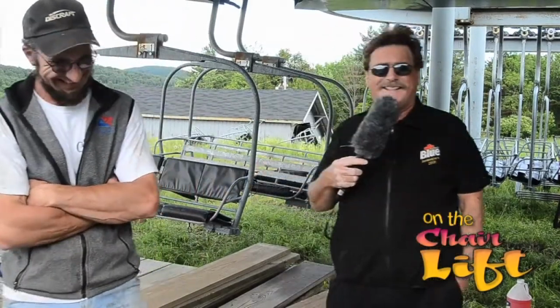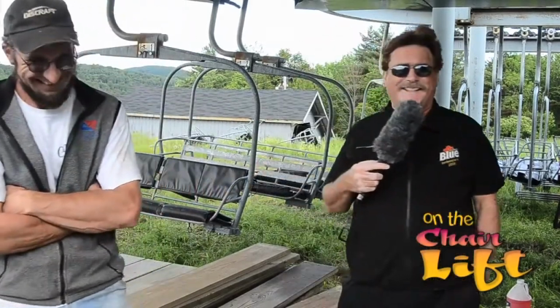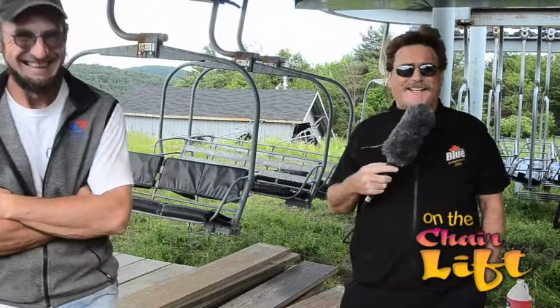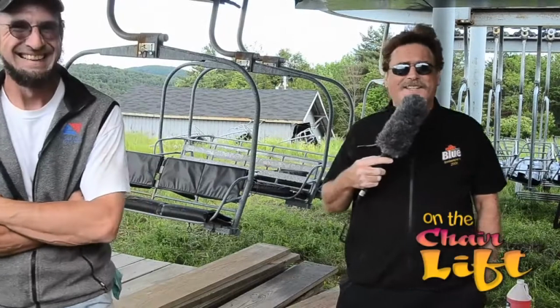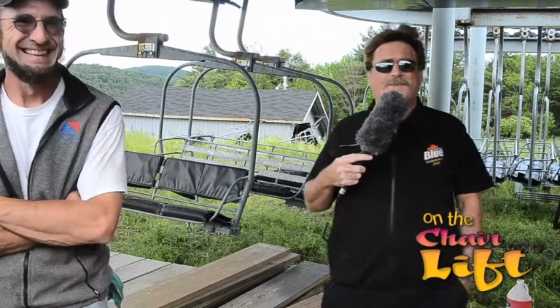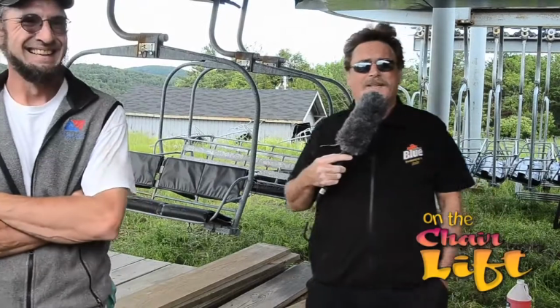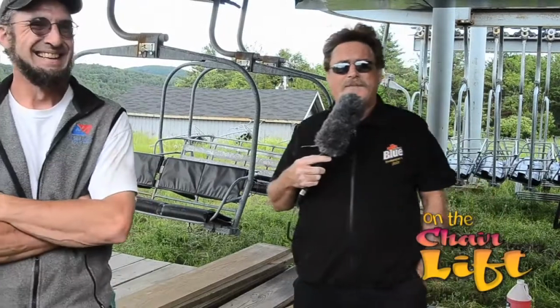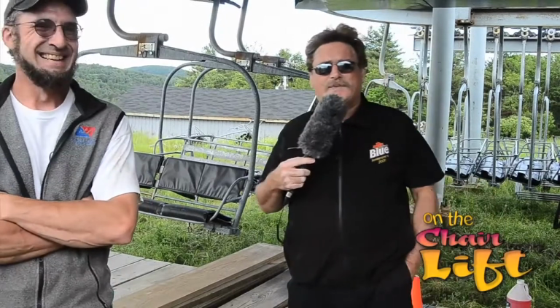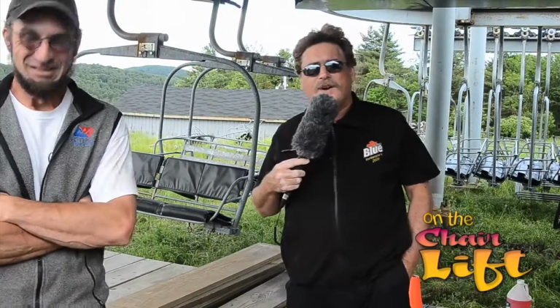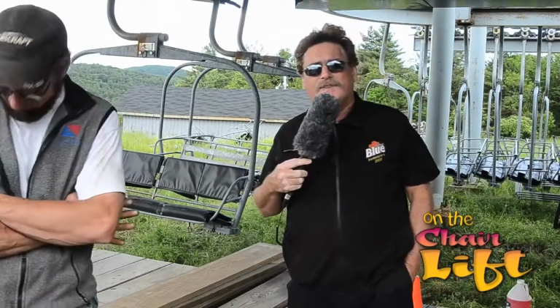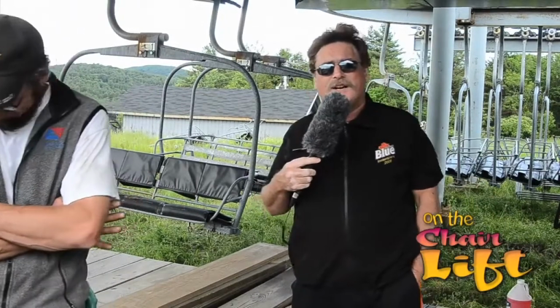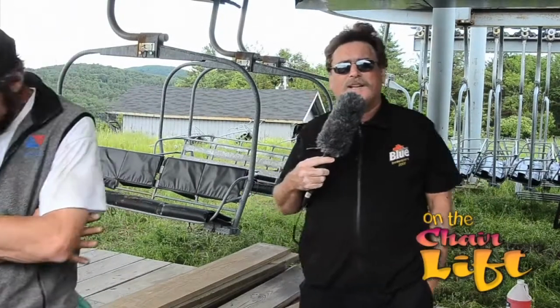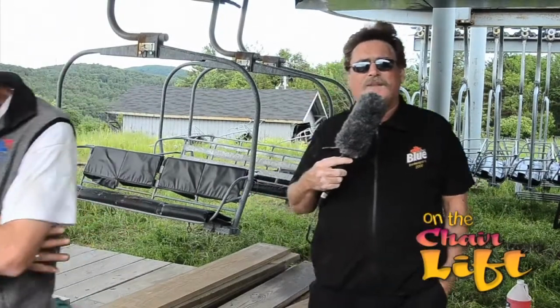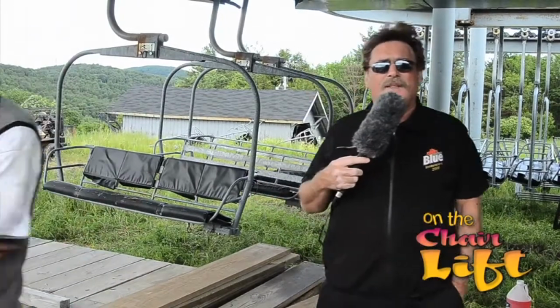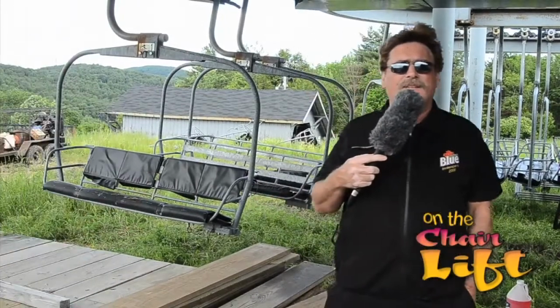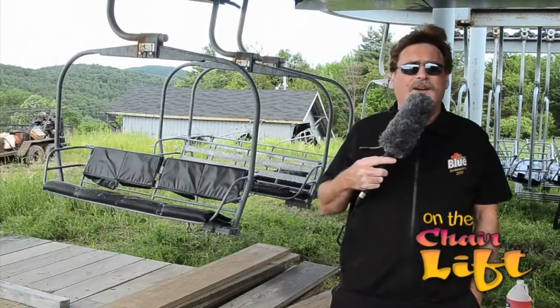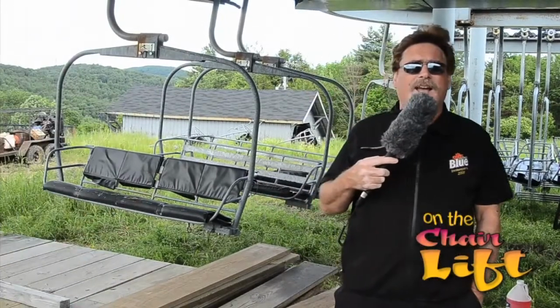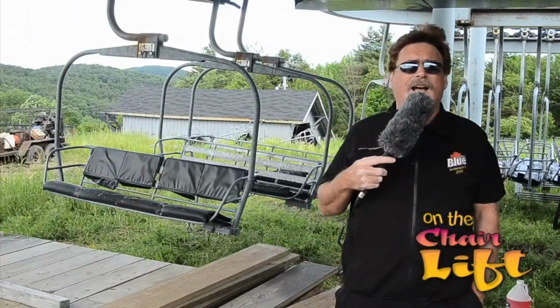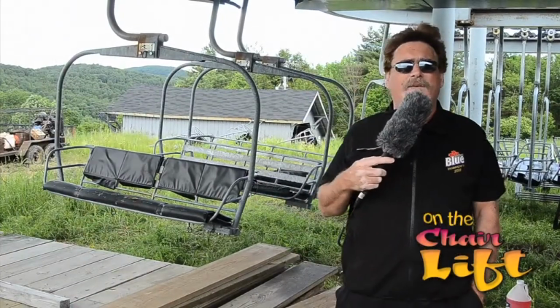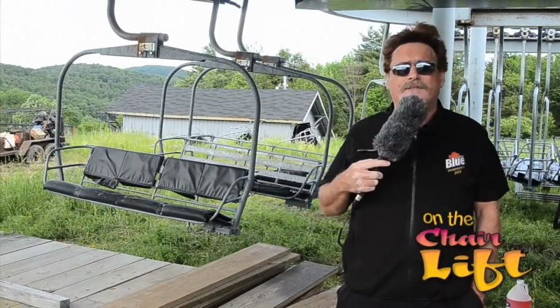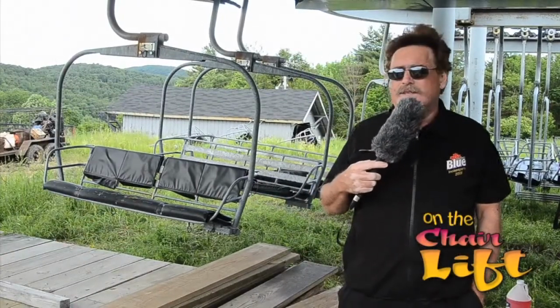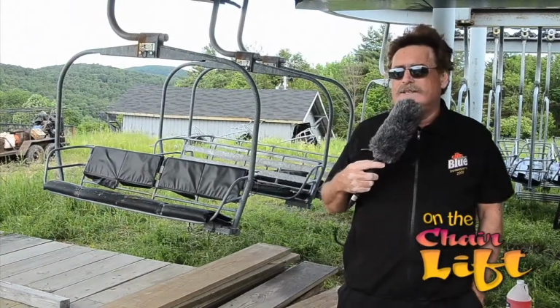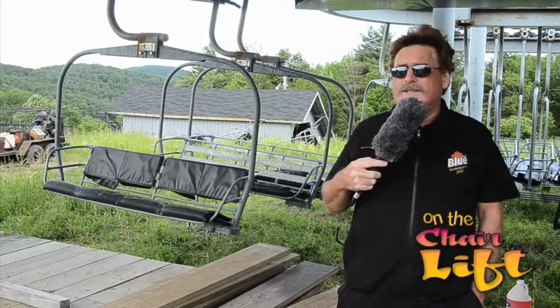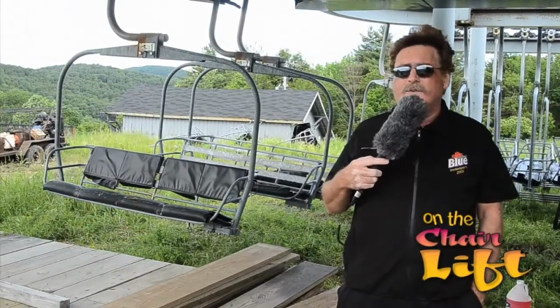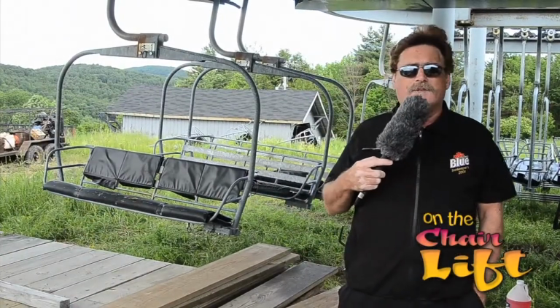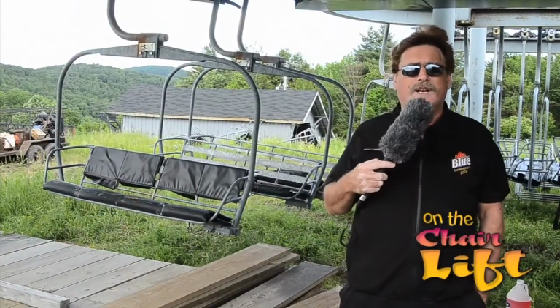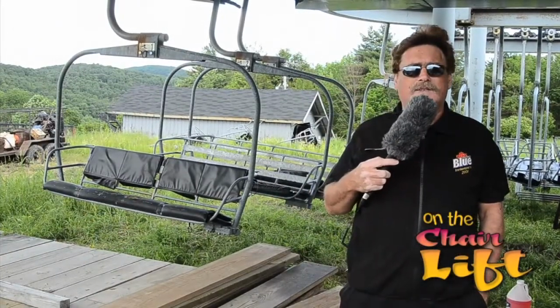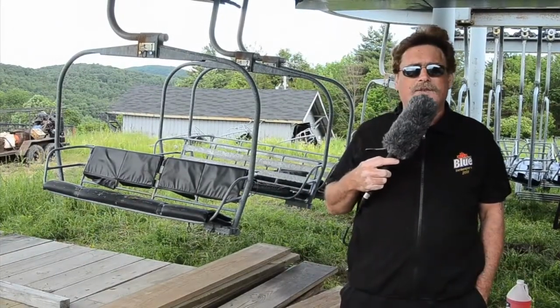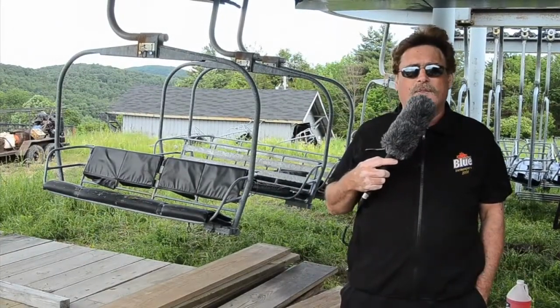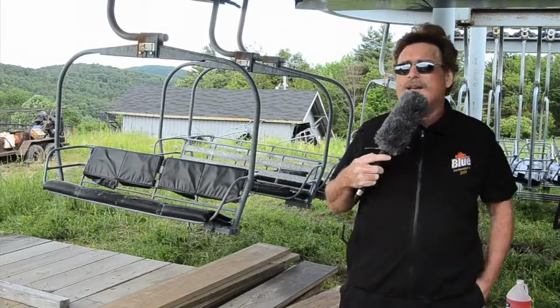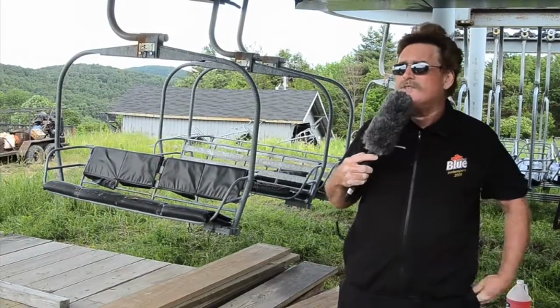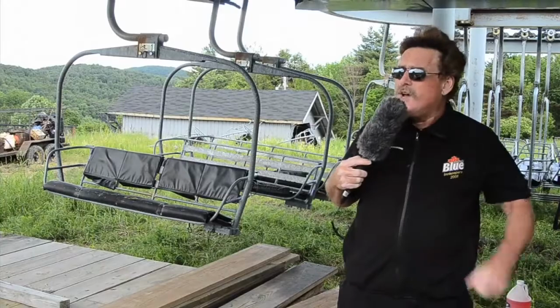This is Rick Davis for On the Chairlift. Thanks for hanging out with us. We'll see y'all soon. Think snow.